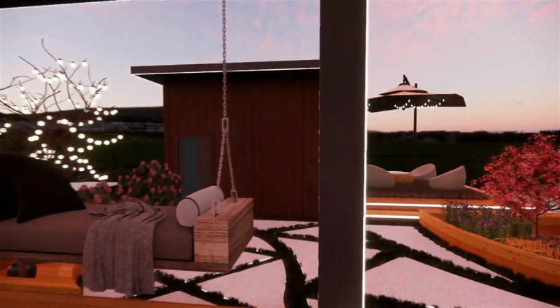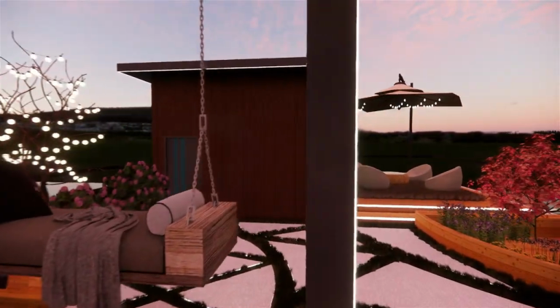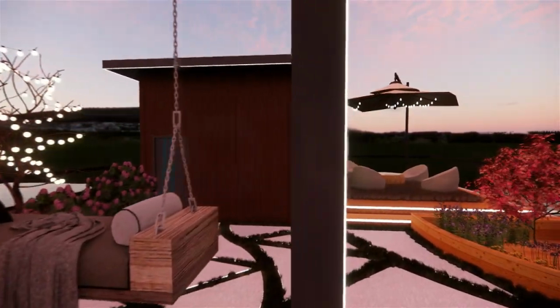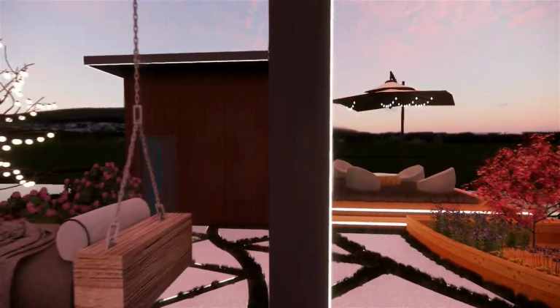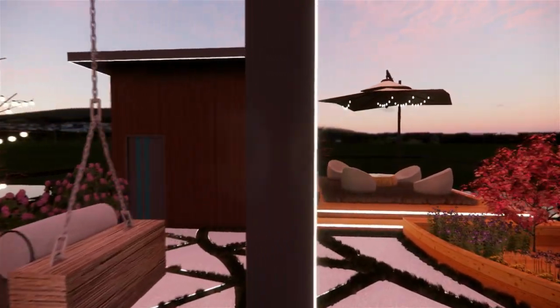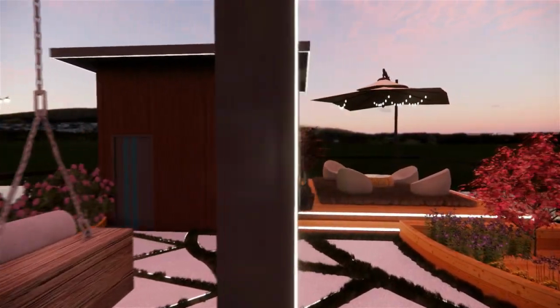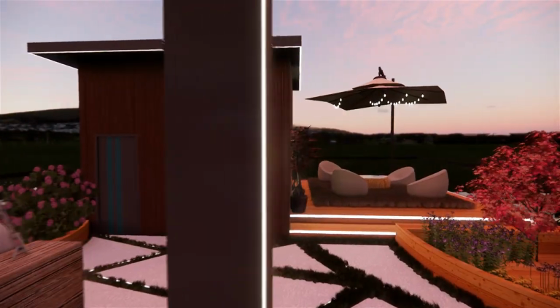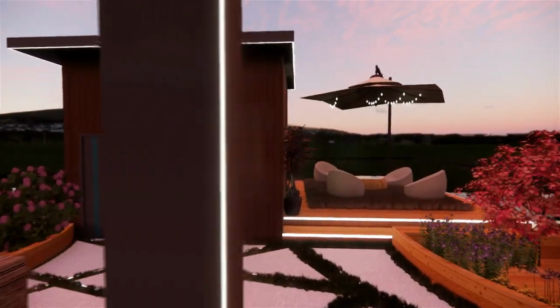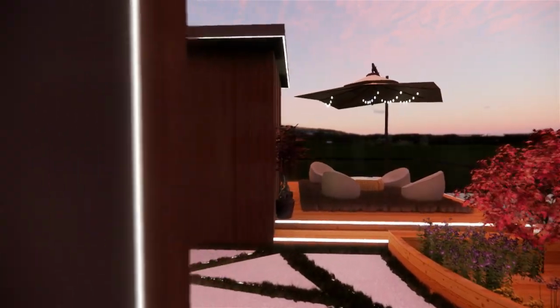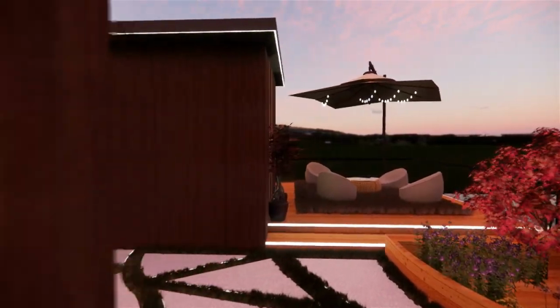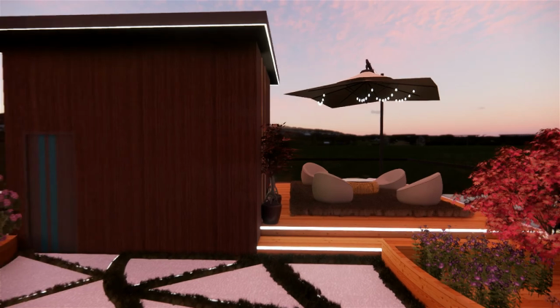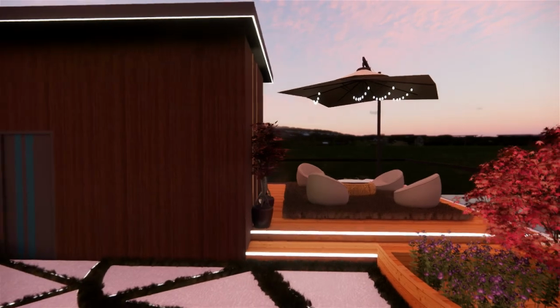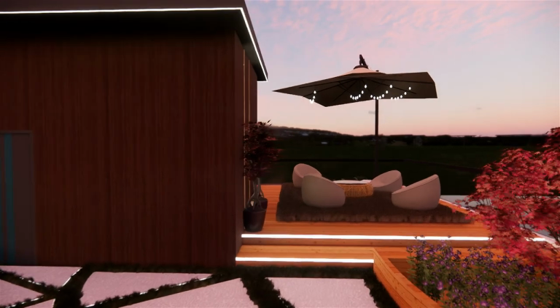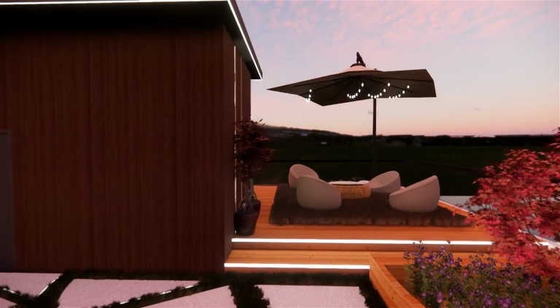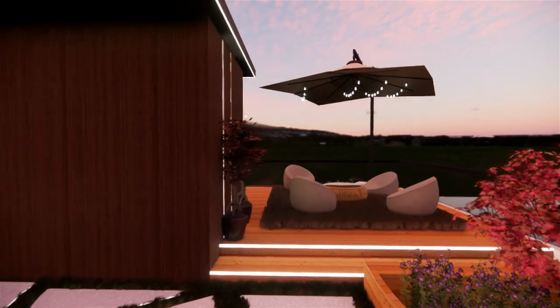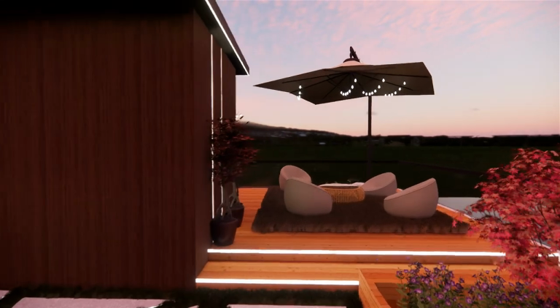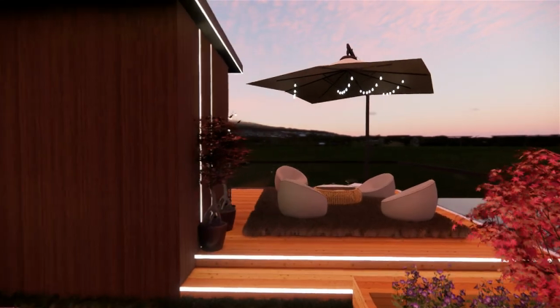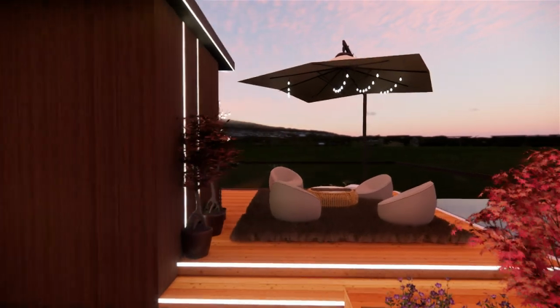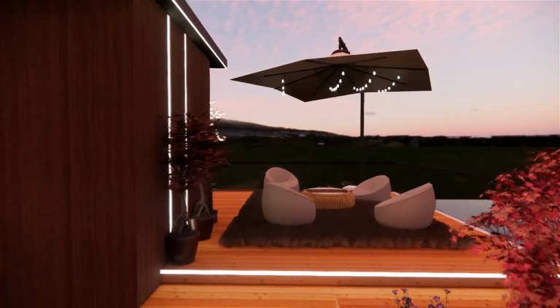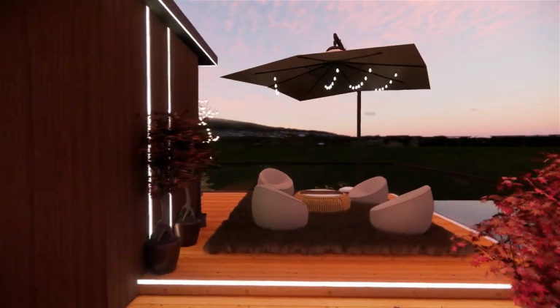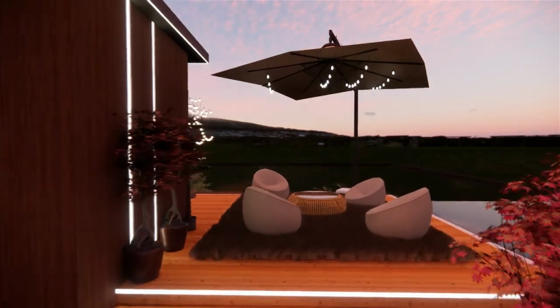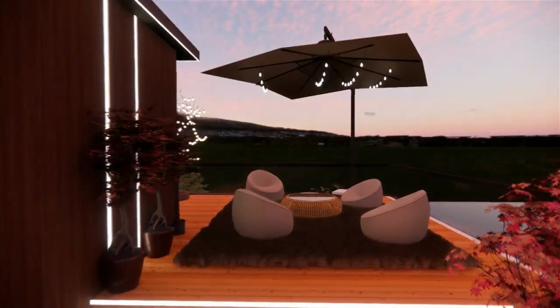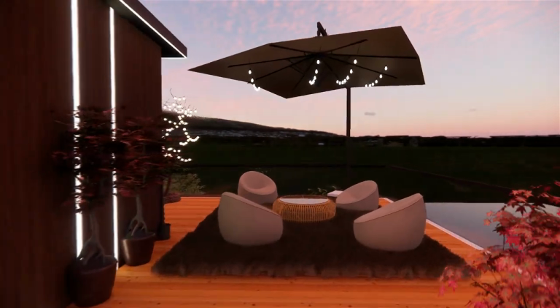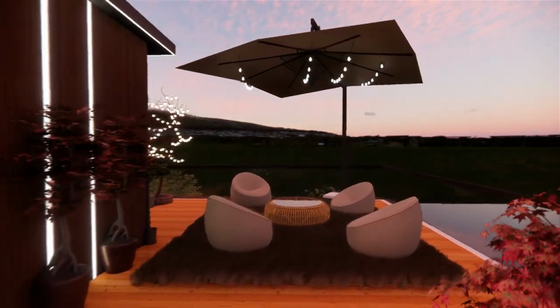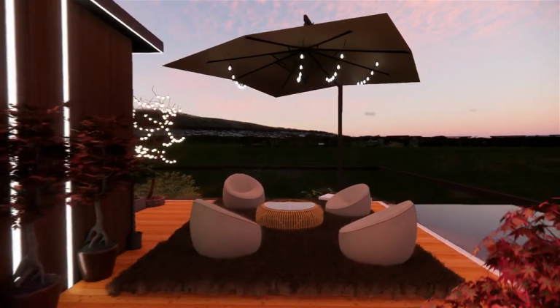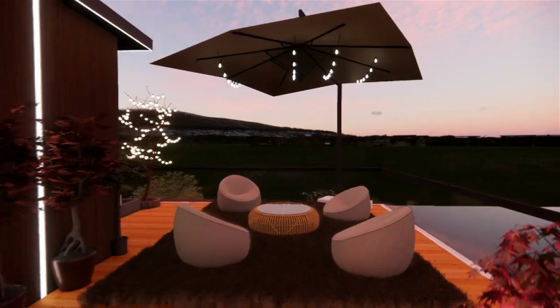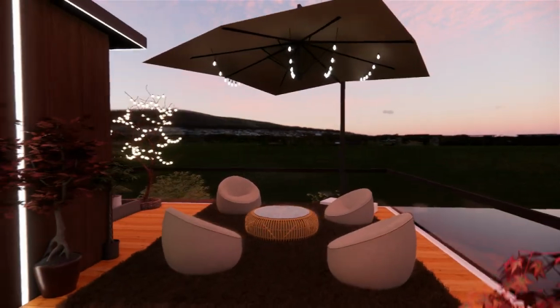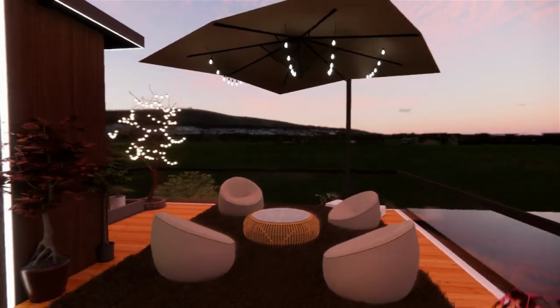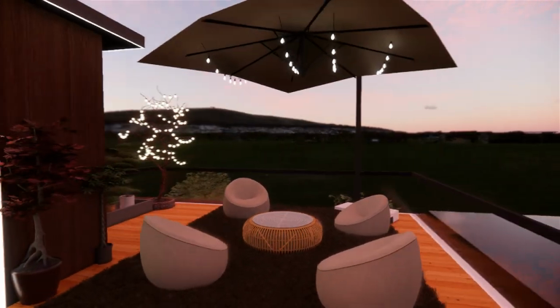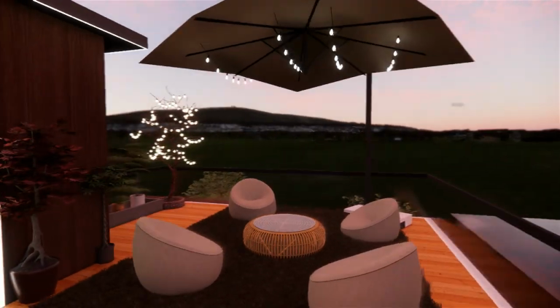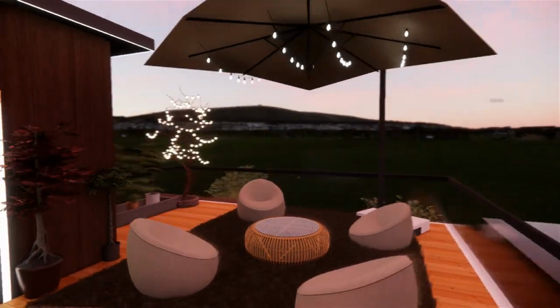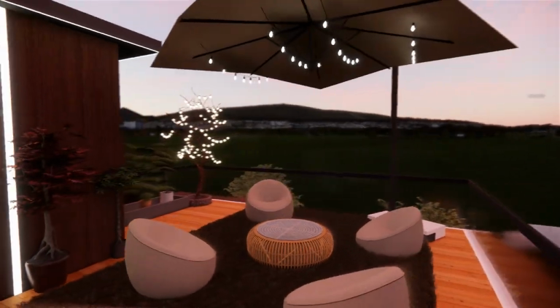Similarly, on the back side, there is a lounge space to enjoy your evenings with your family.